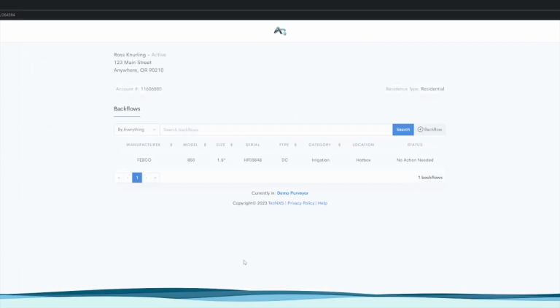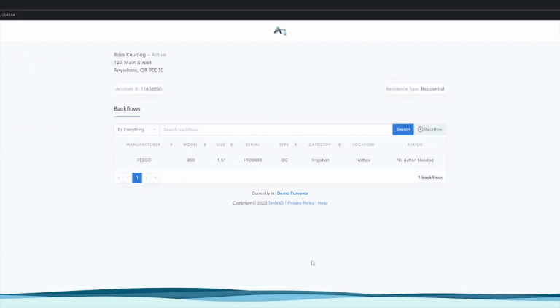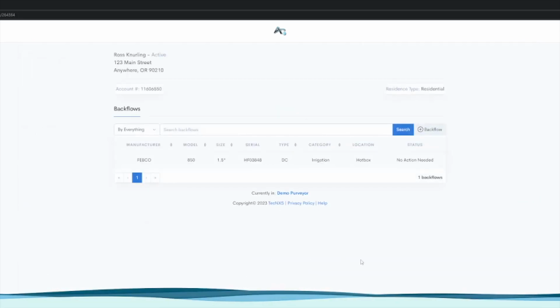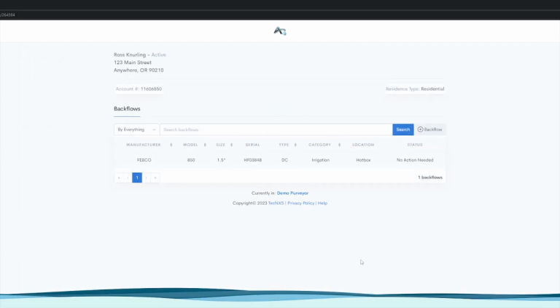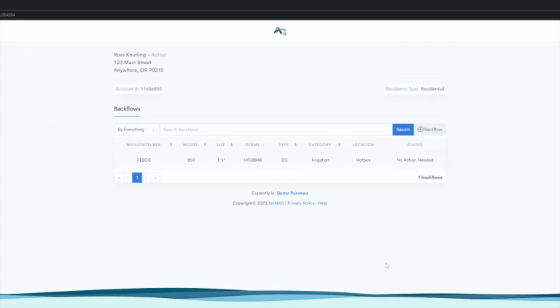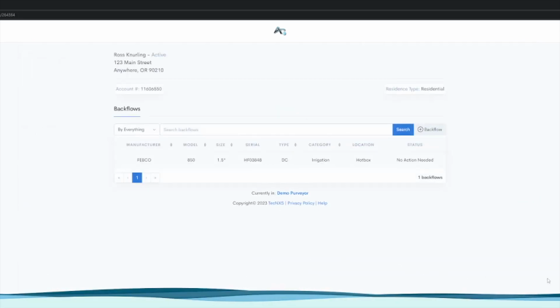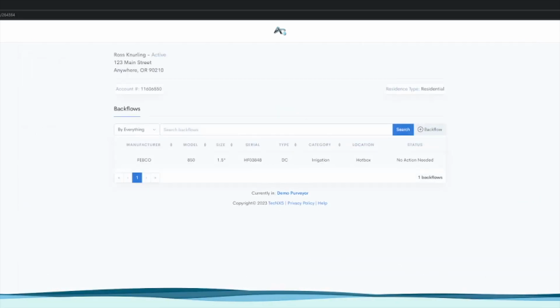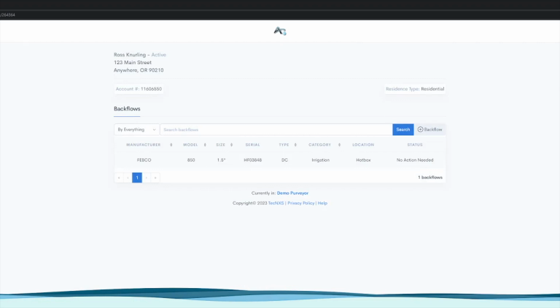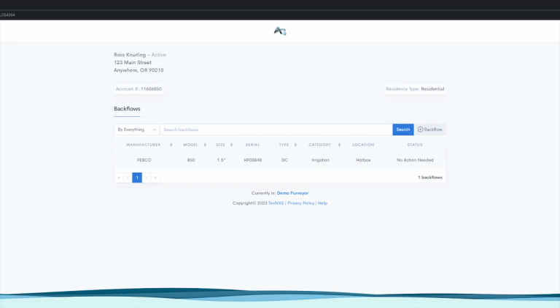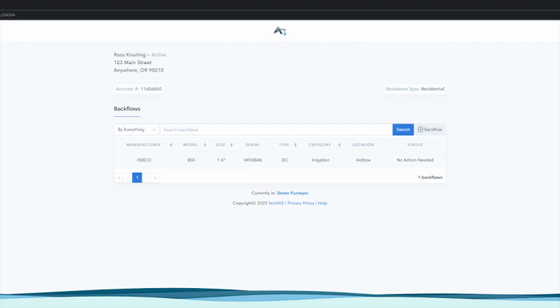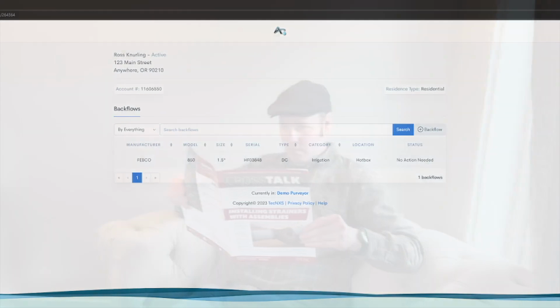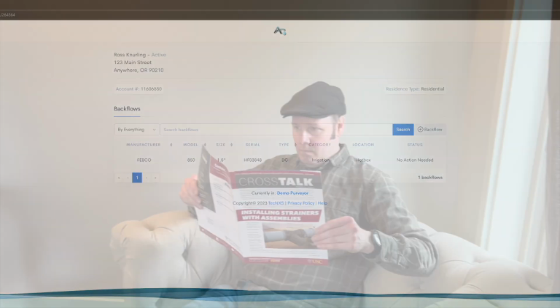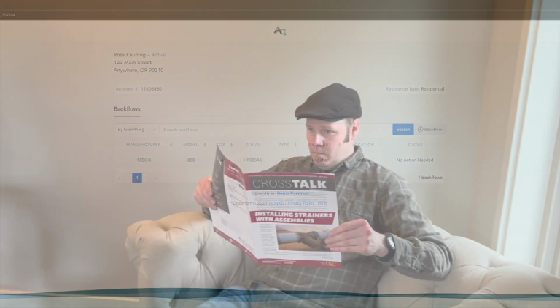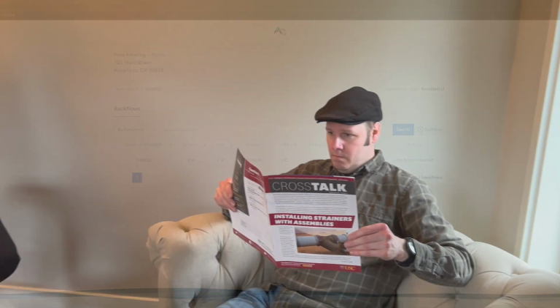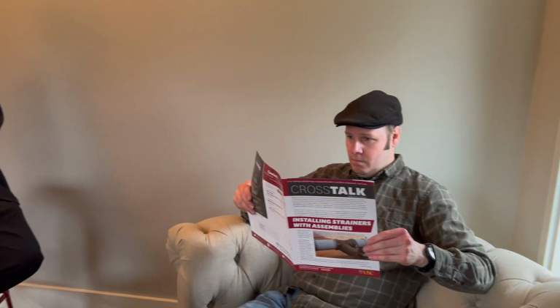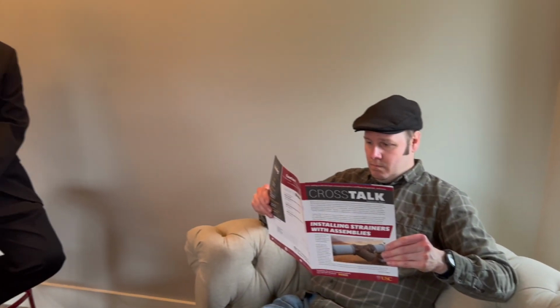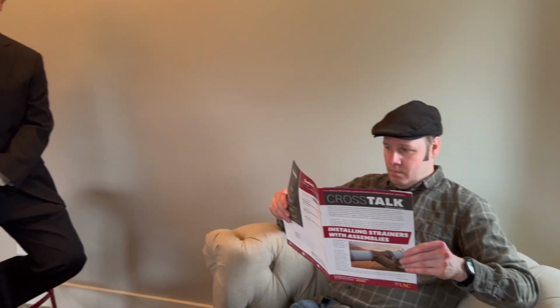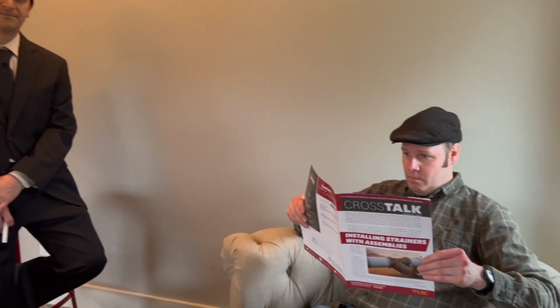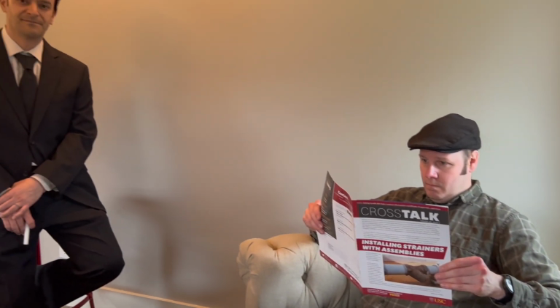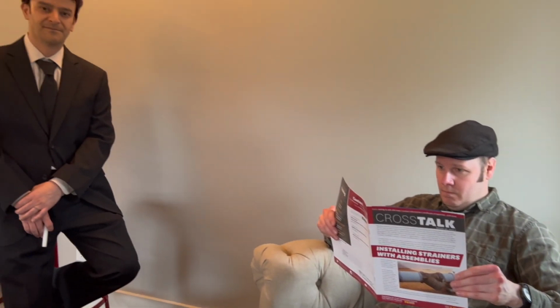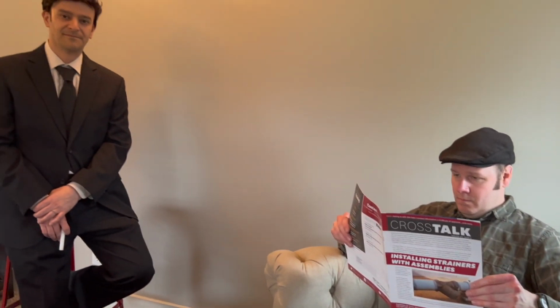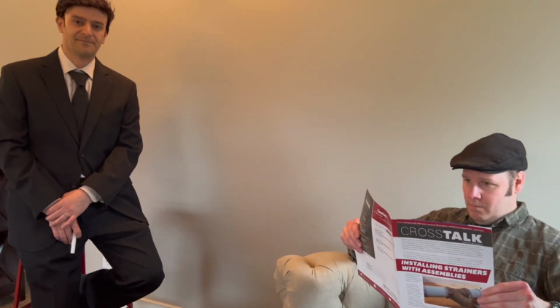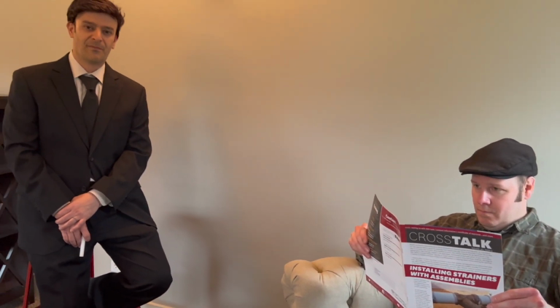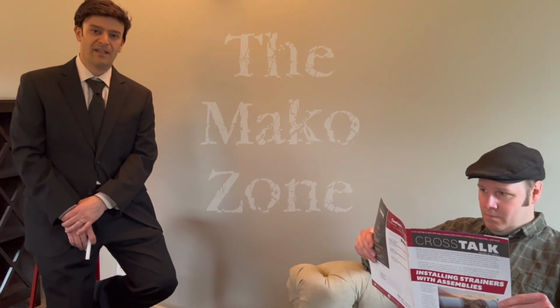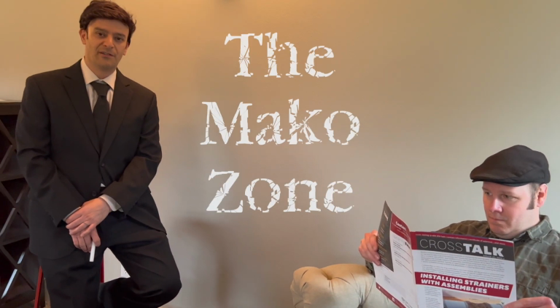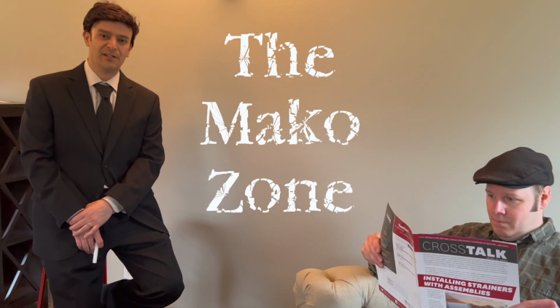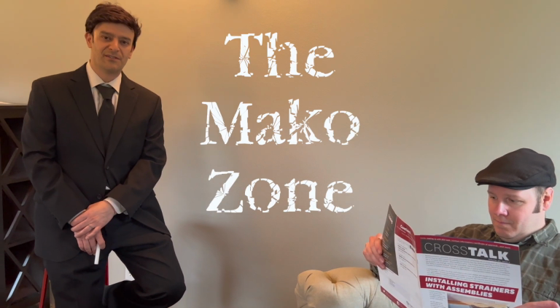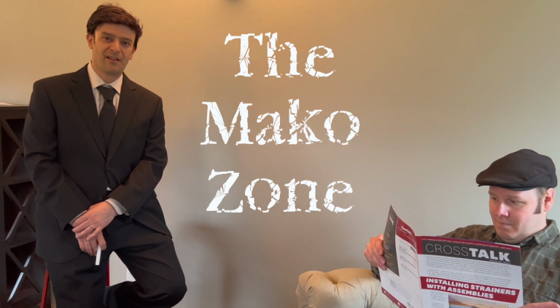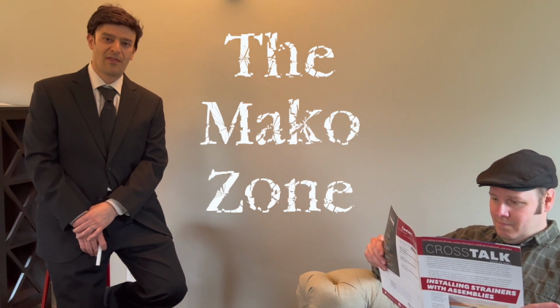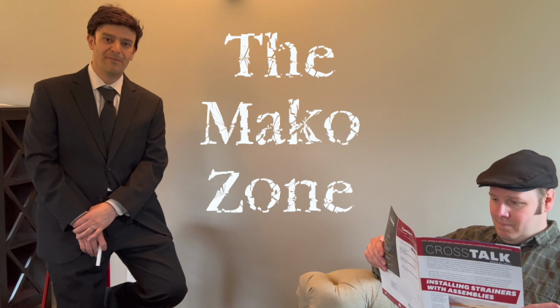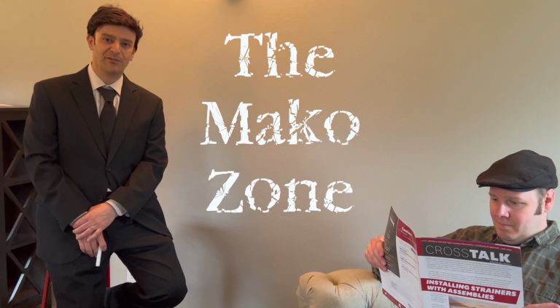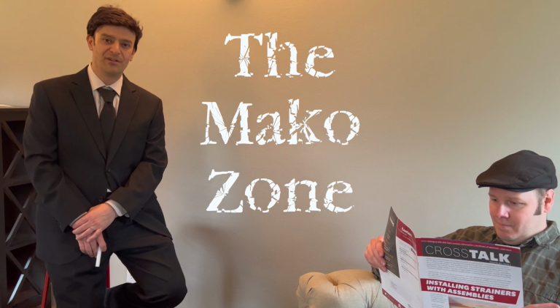Now you have time enough at last. Now you've entered the Mako Zone.